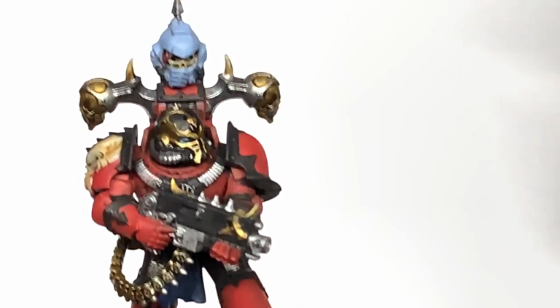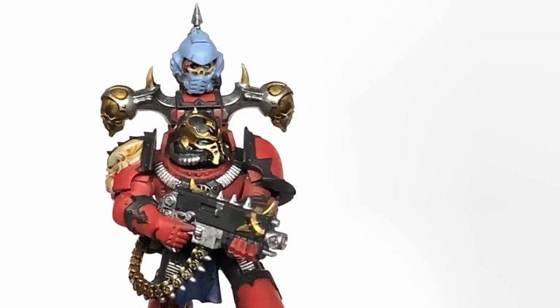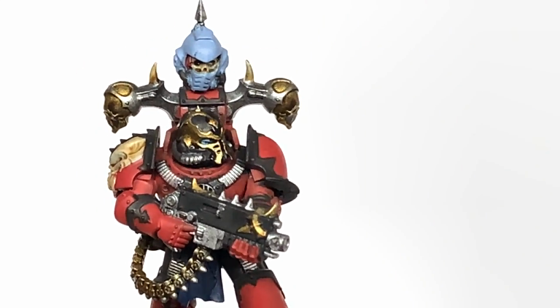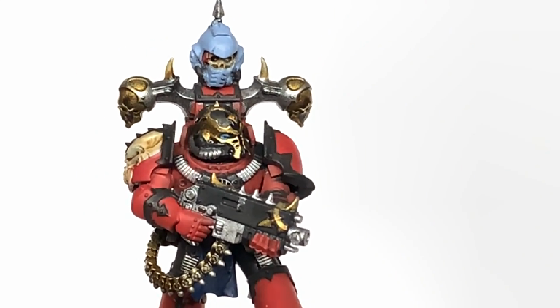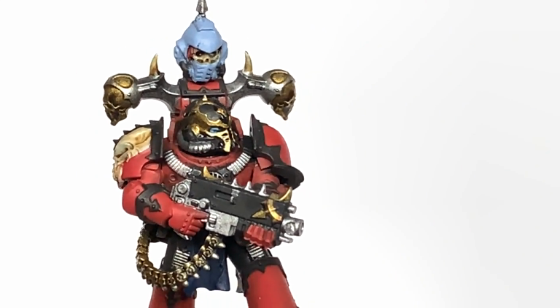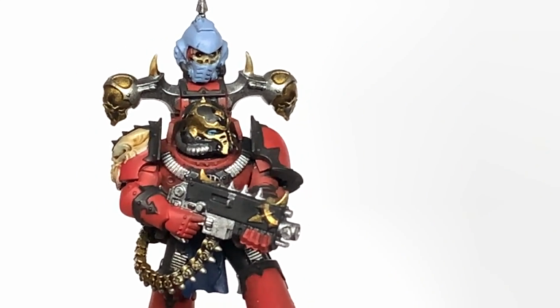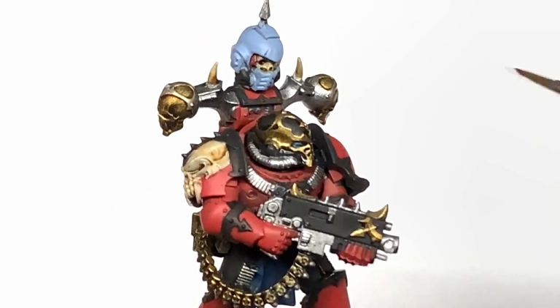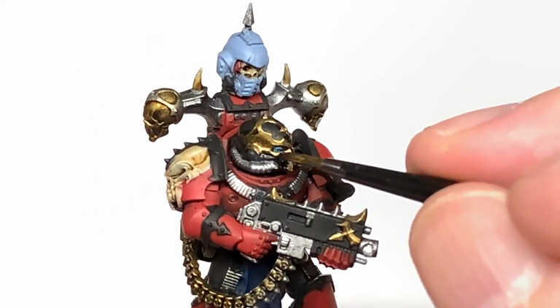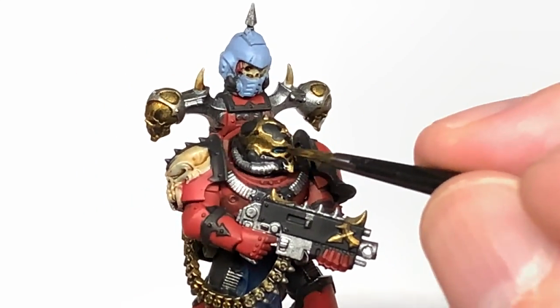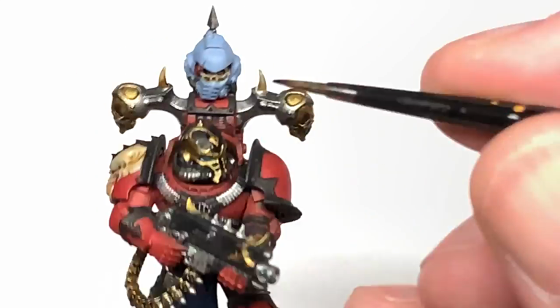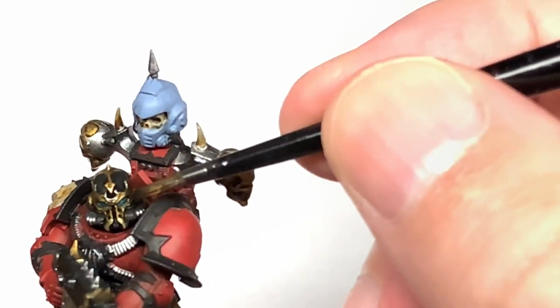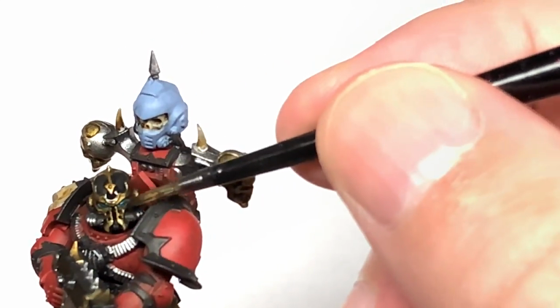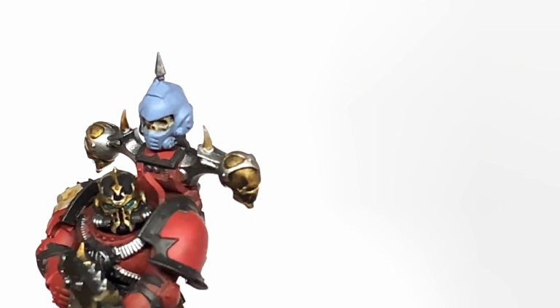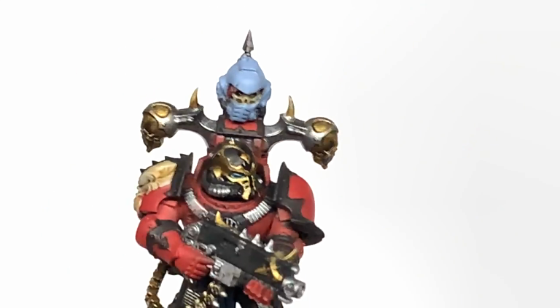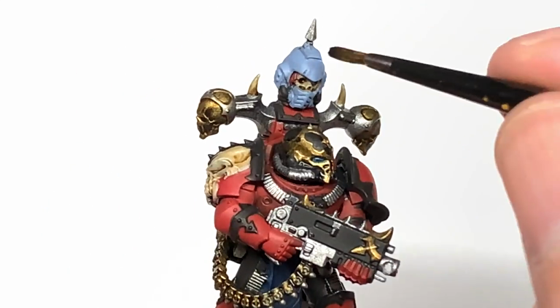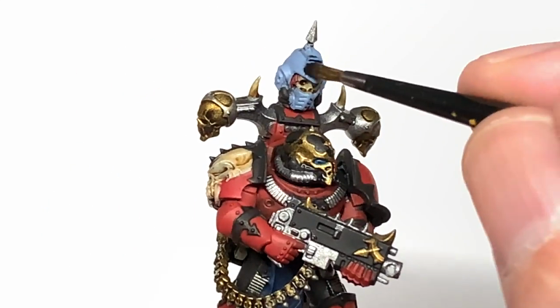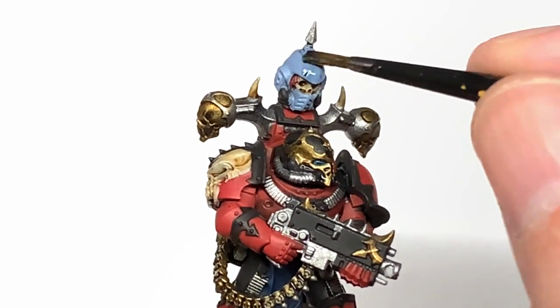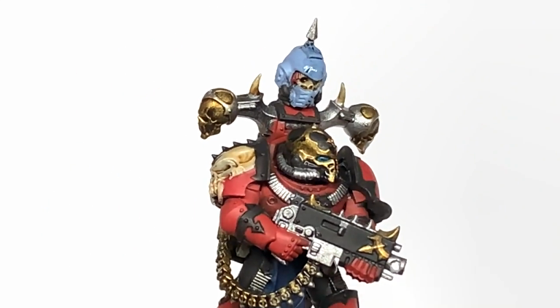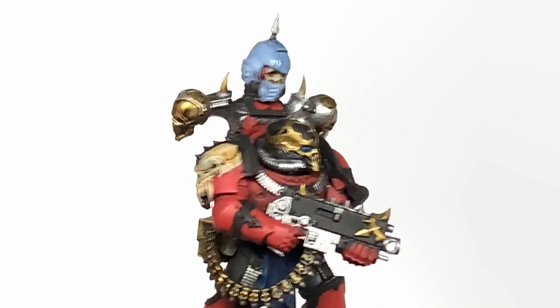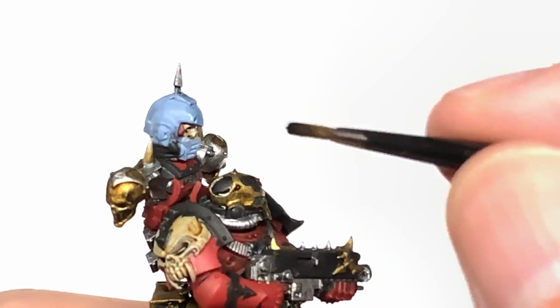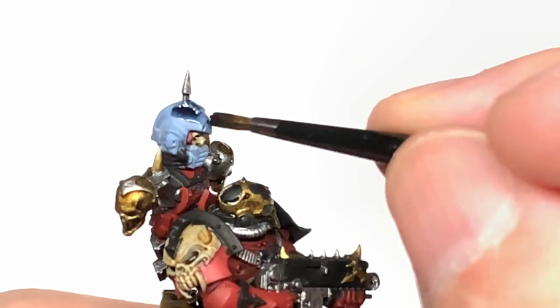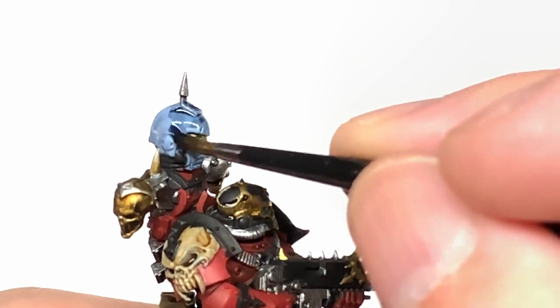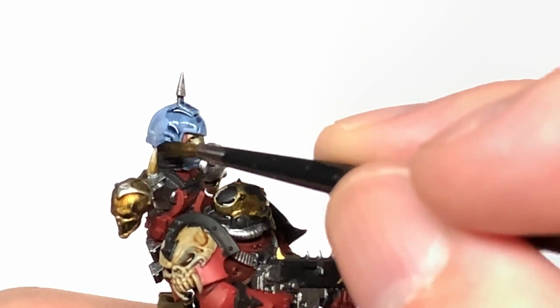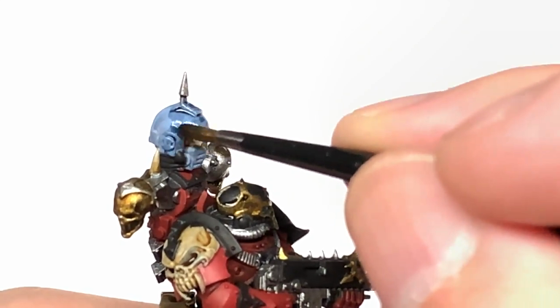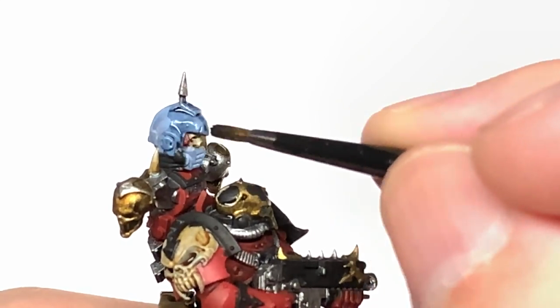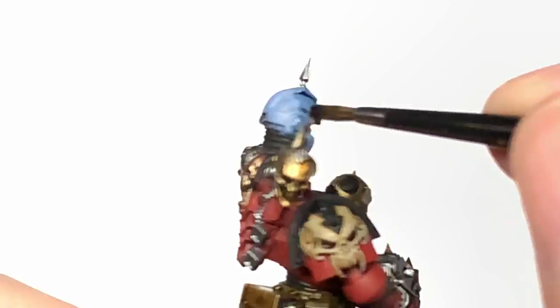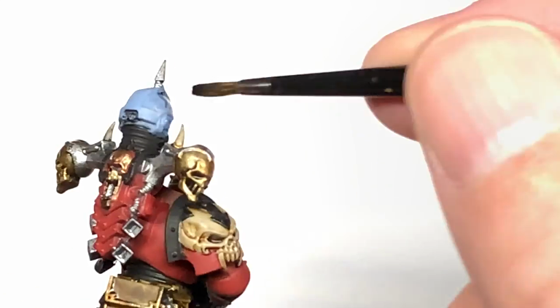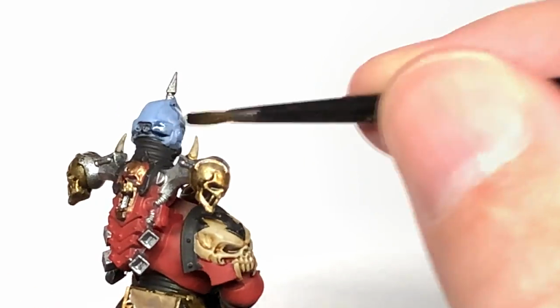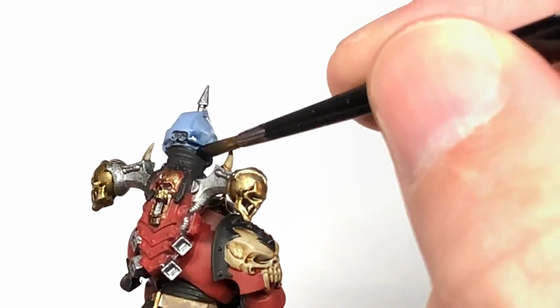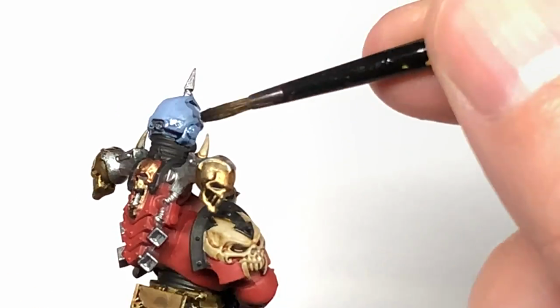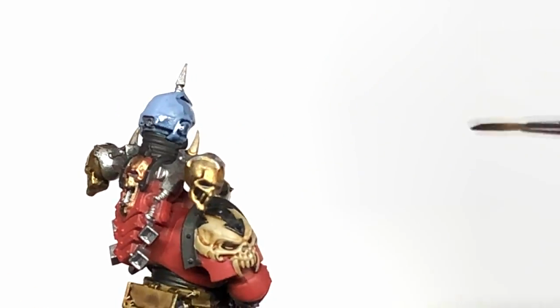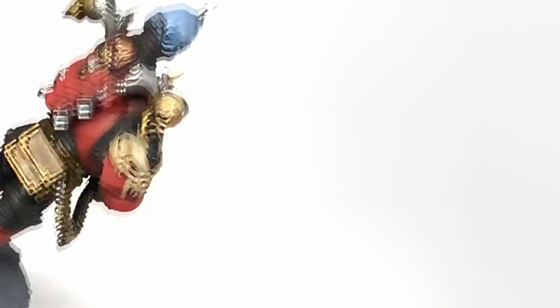I'm going to use some Citadel Drakkenhoff Nightshade to do the eye lenses and also the Space Wolf helm on the back of the trophy spike there.